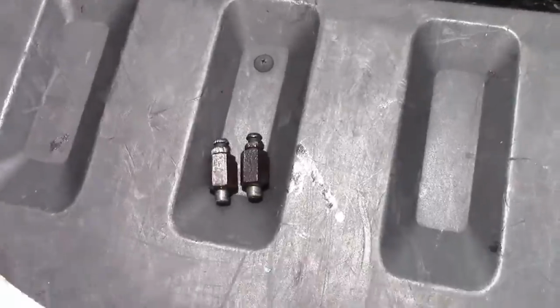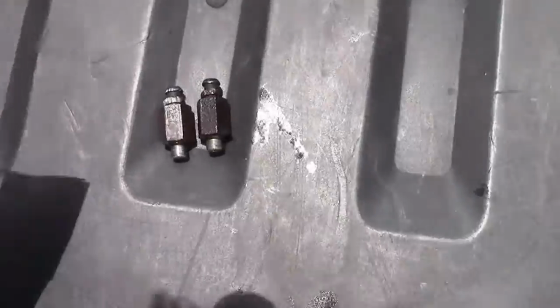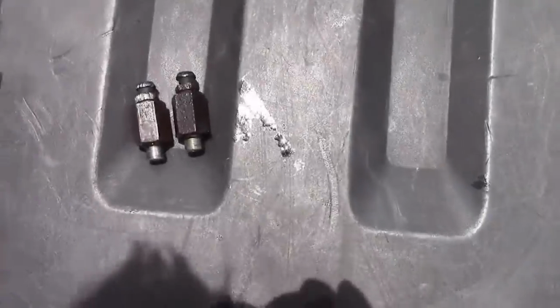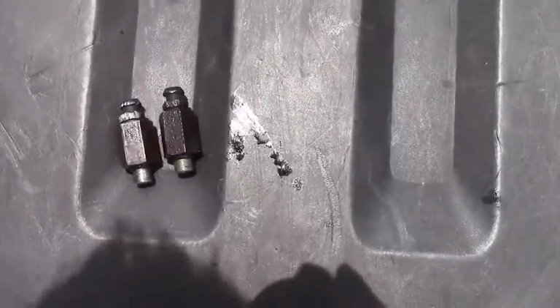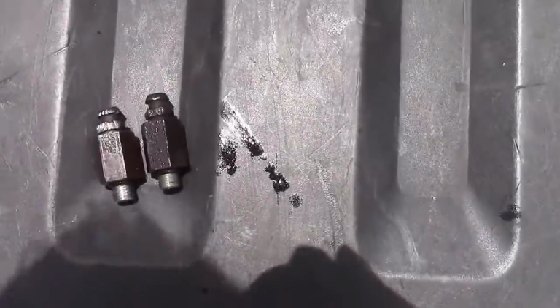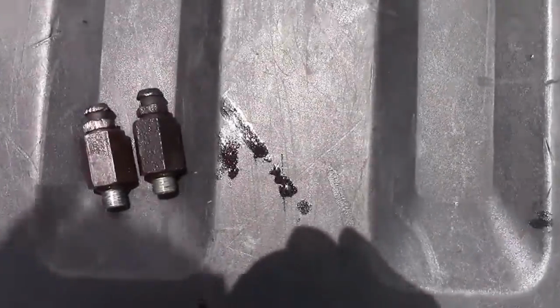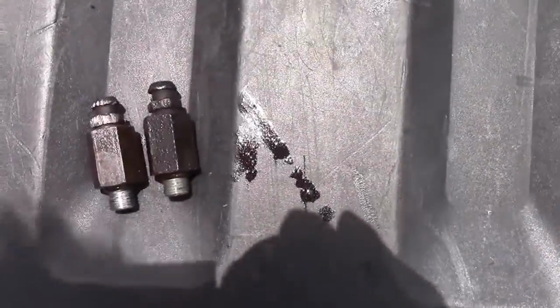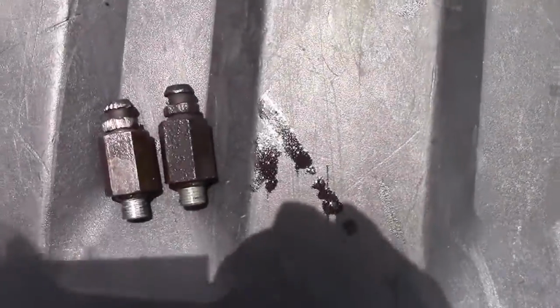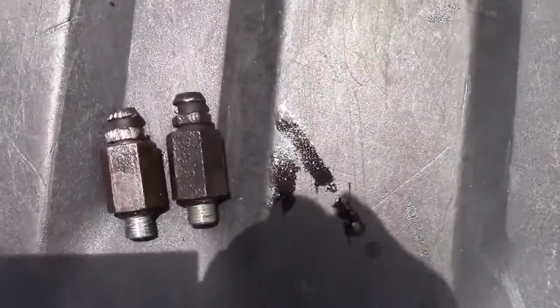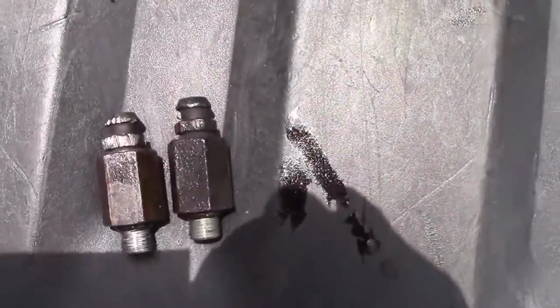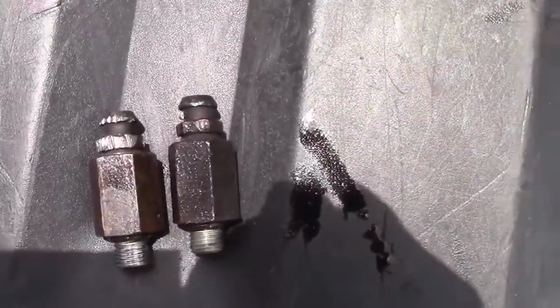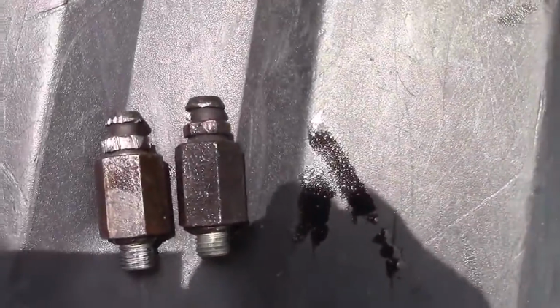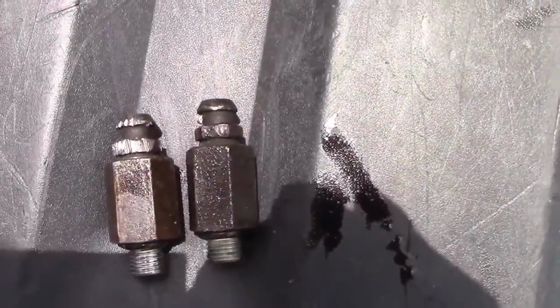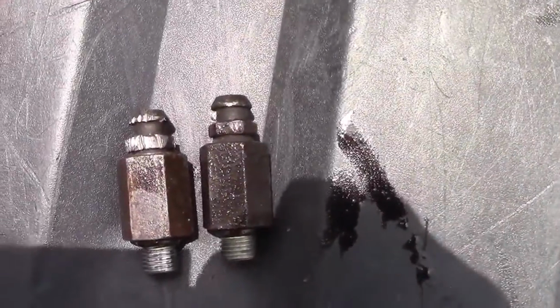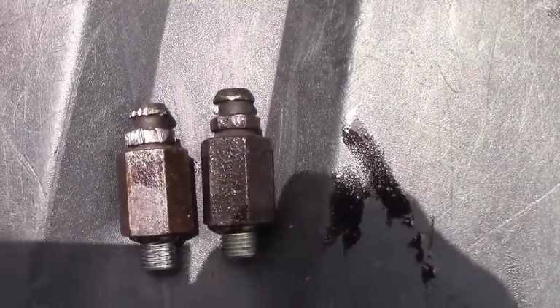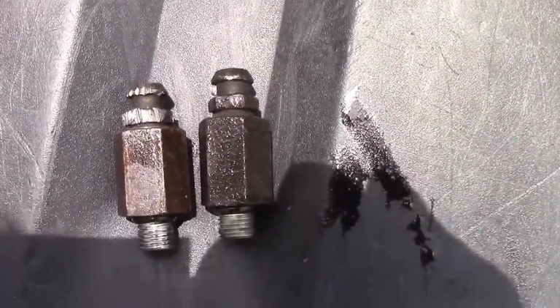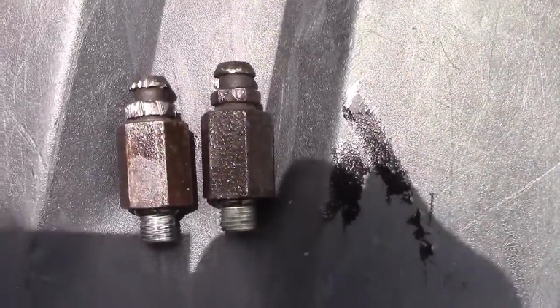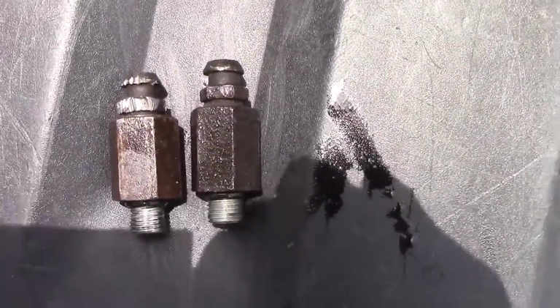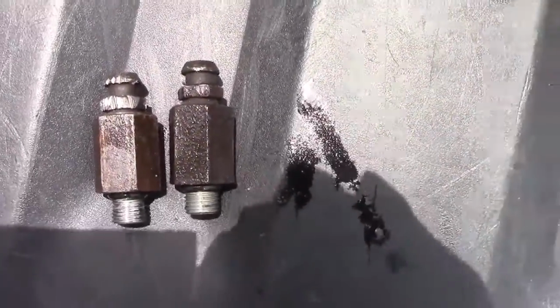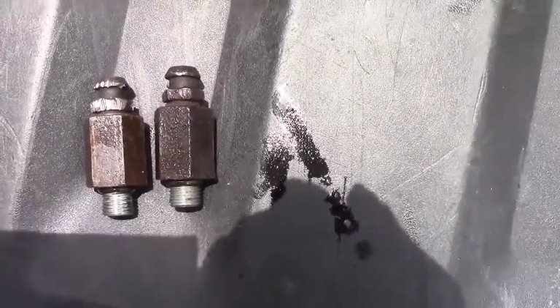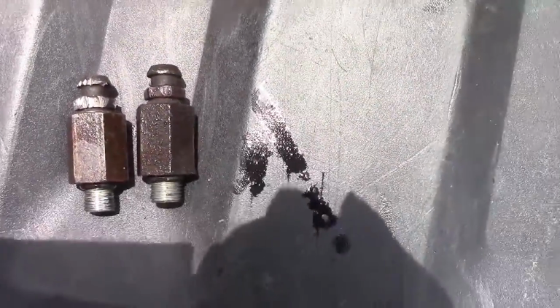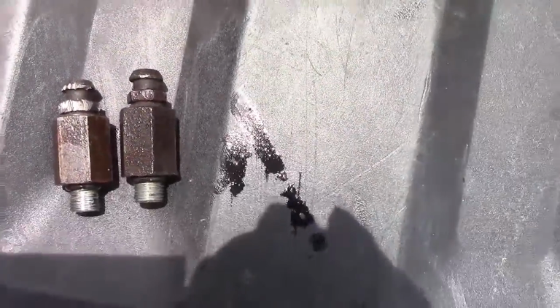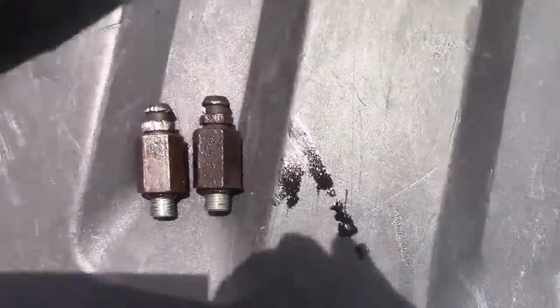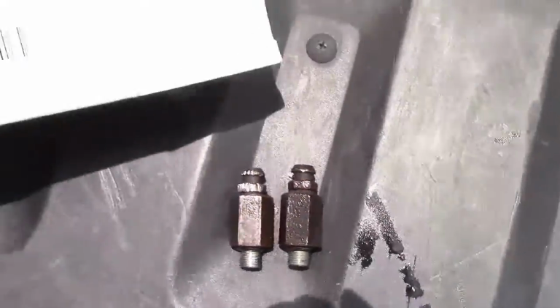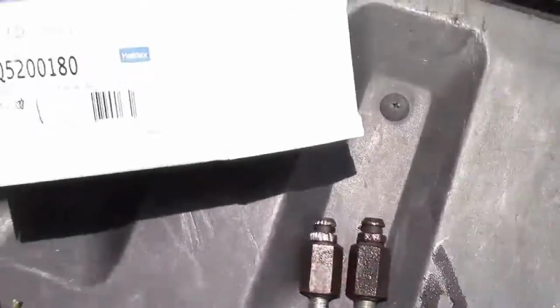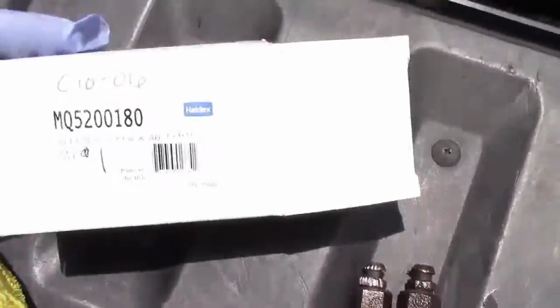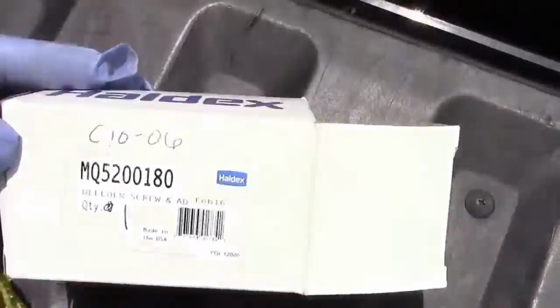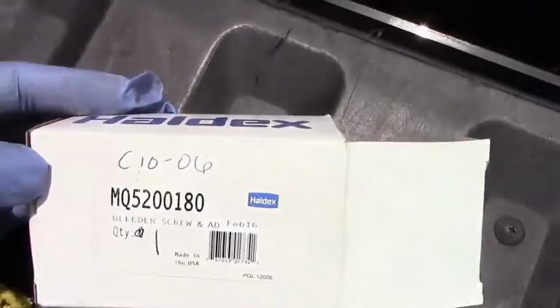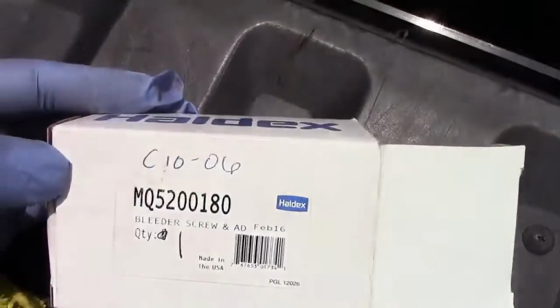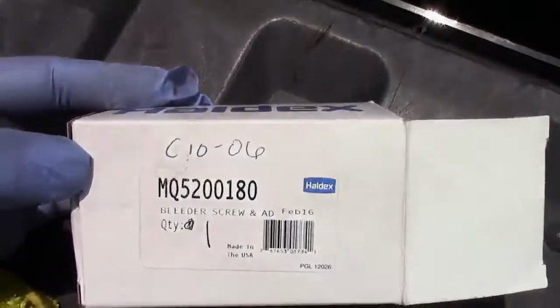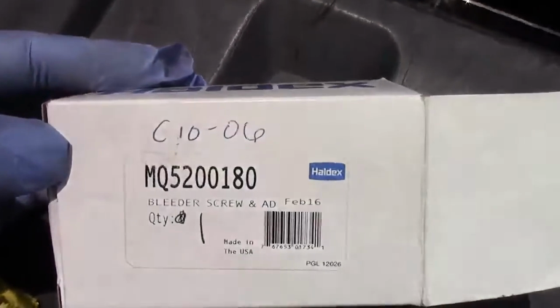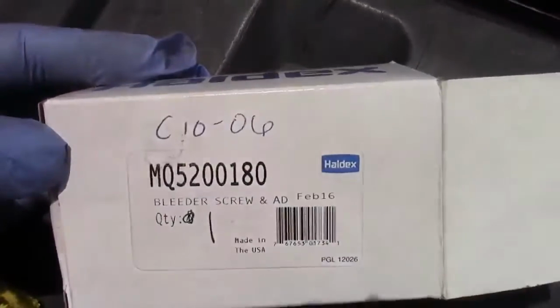This is the old ones; this is the part number for the new ones.